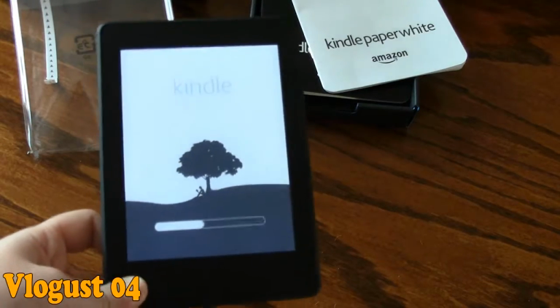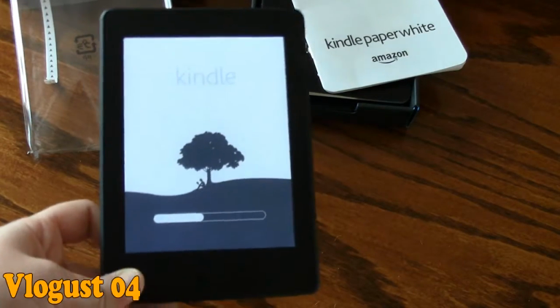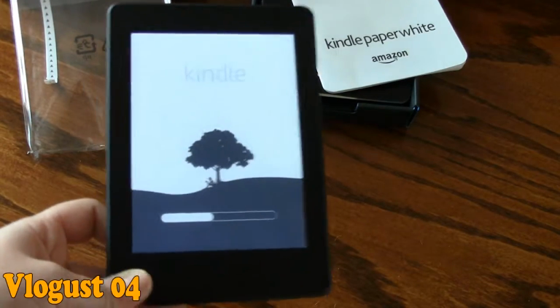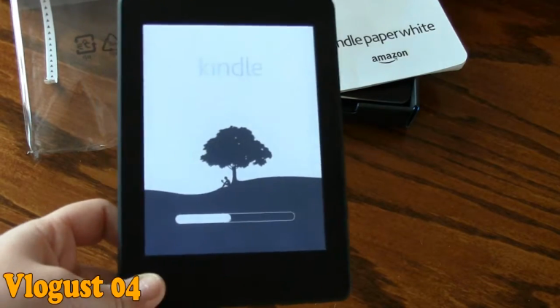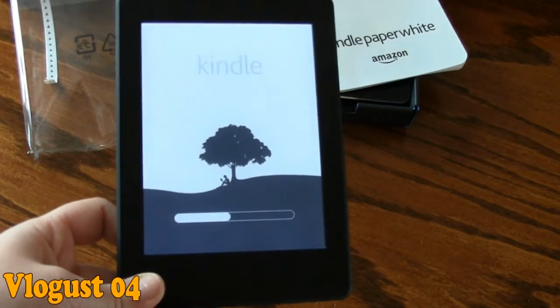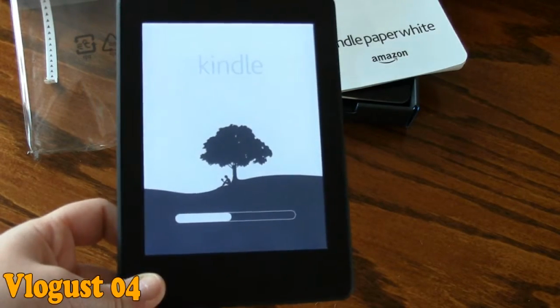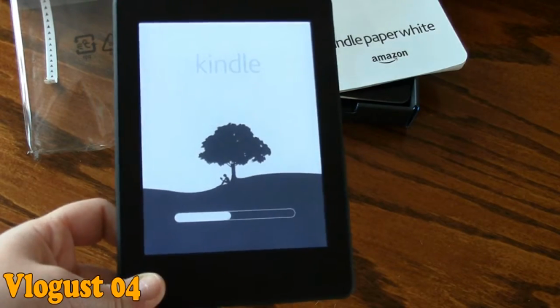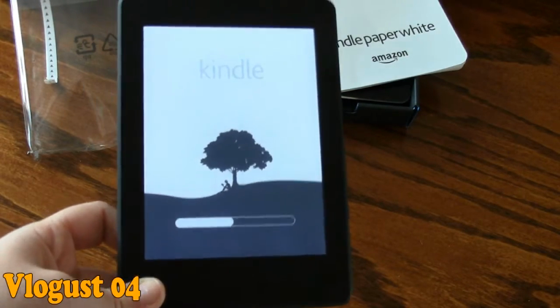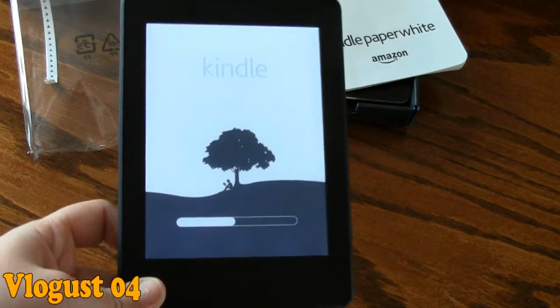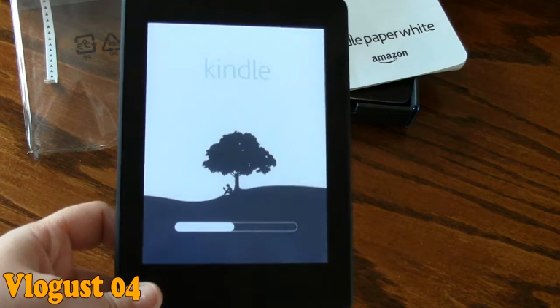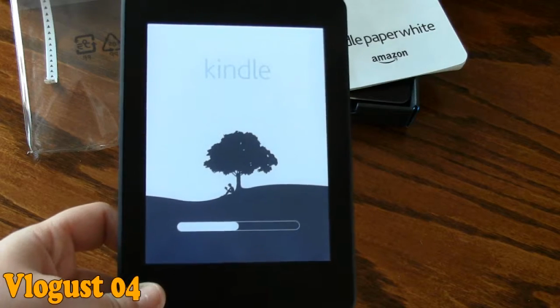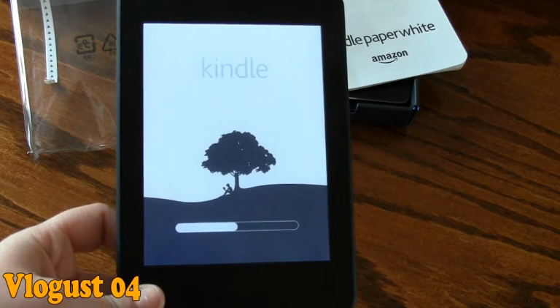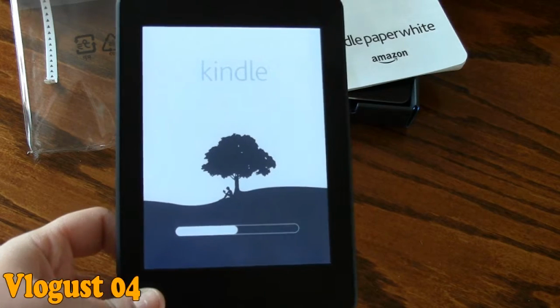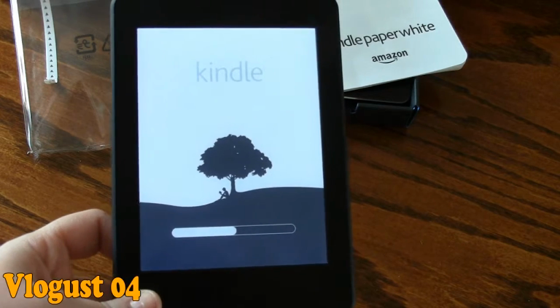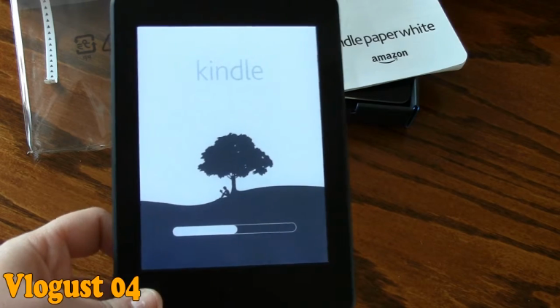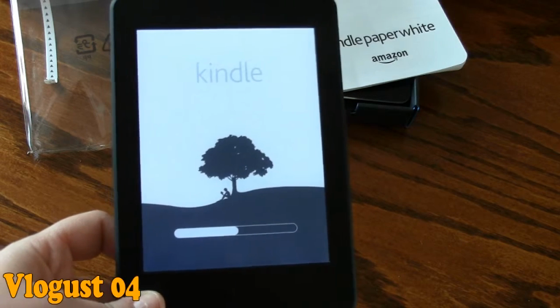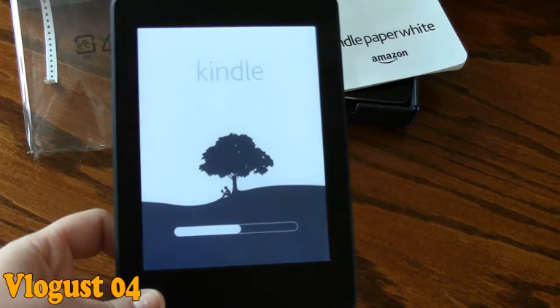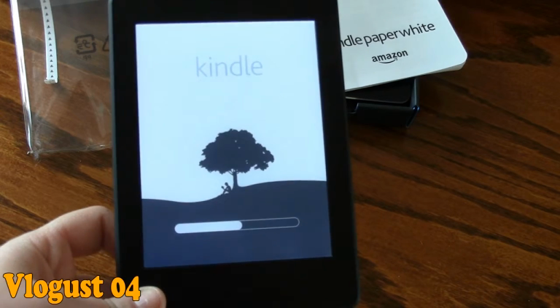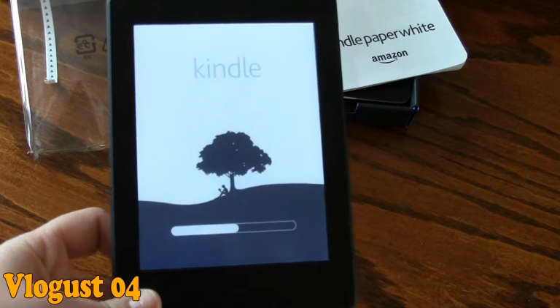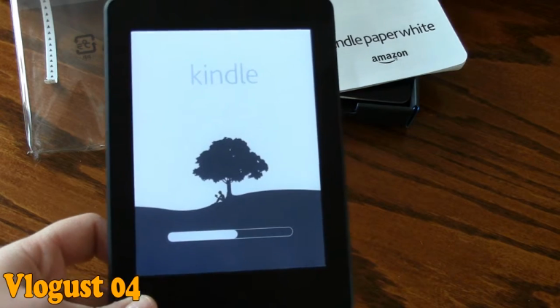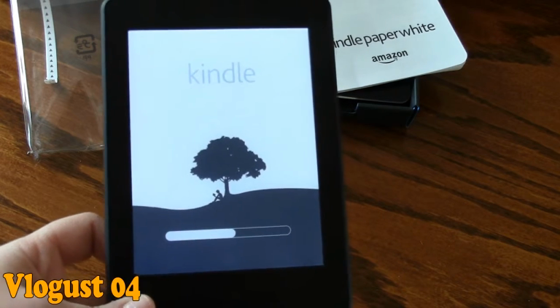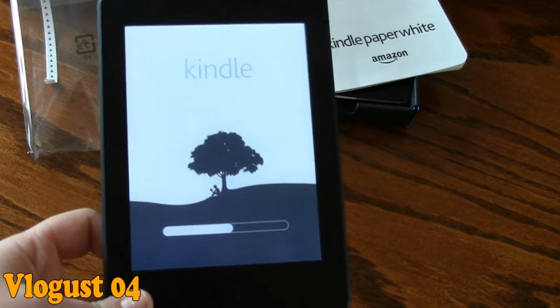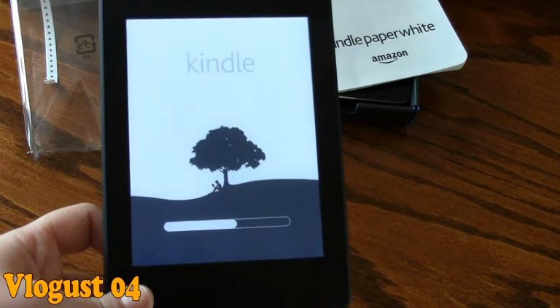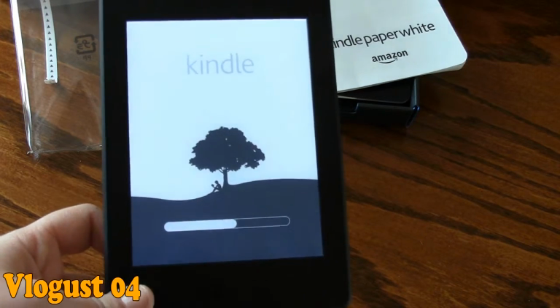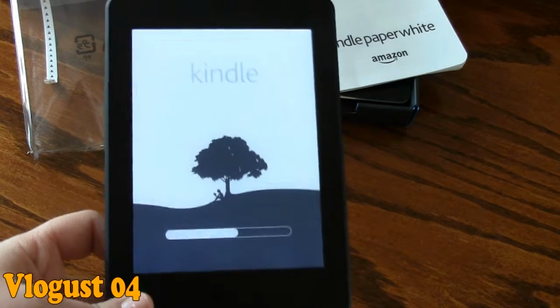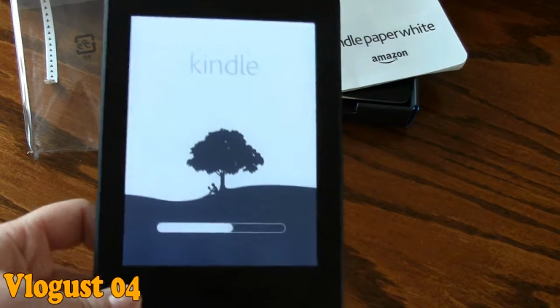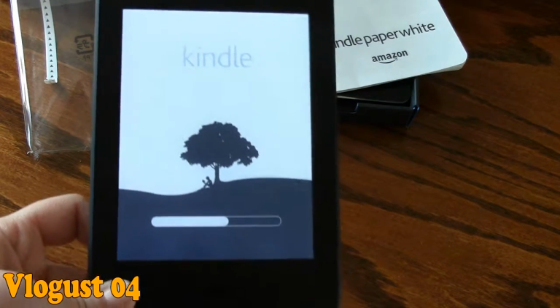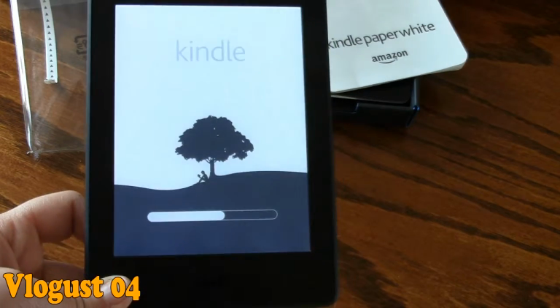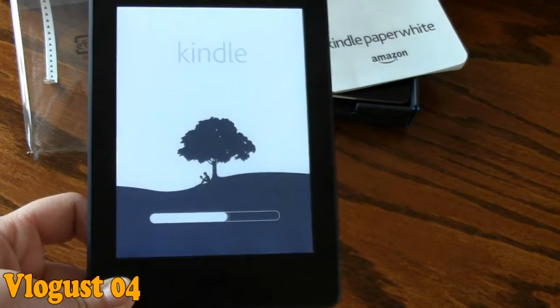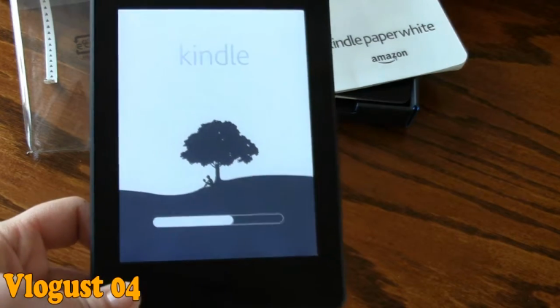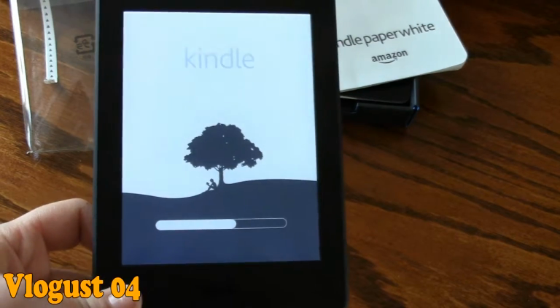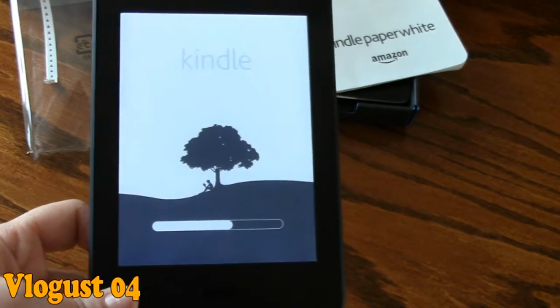So that is my all-new Kindle Paperwhite. I hope that you enjoyed this. If you get one yourself, let me know. Thanks for watching — continue watching this vlog. Bye!